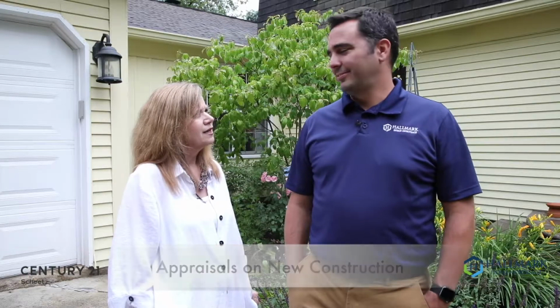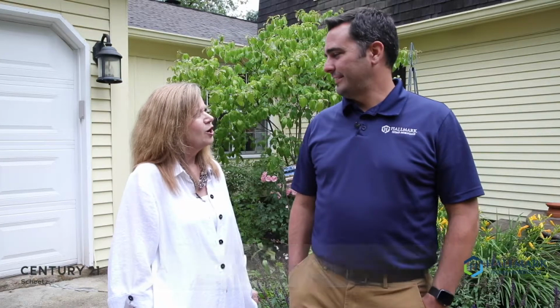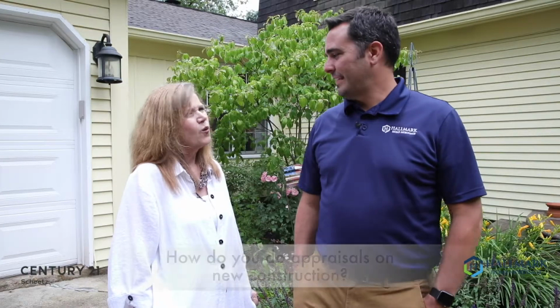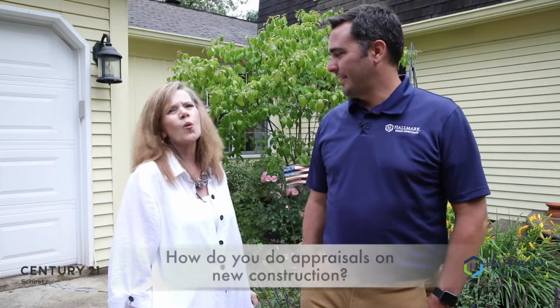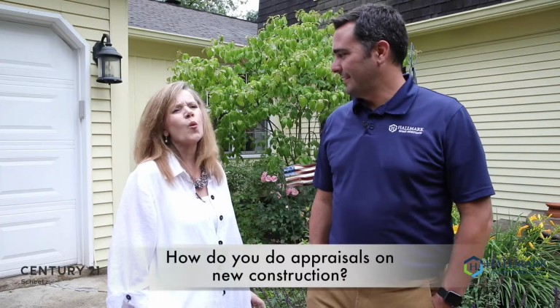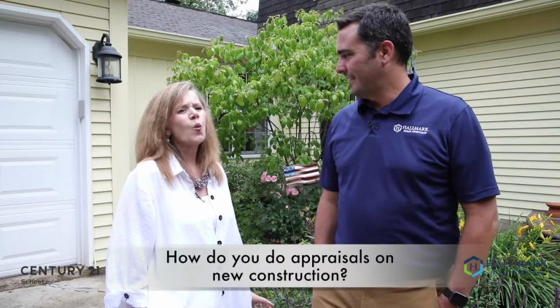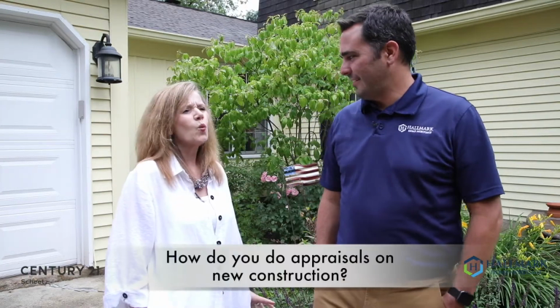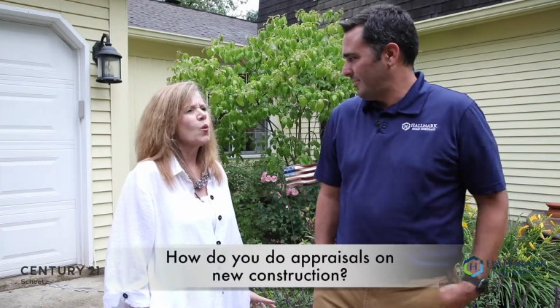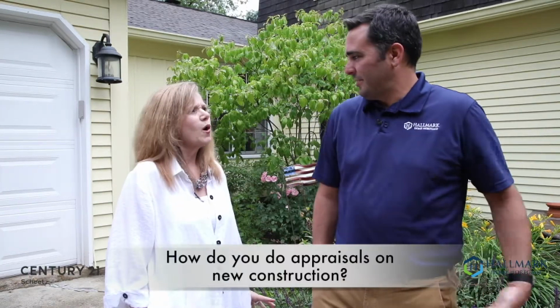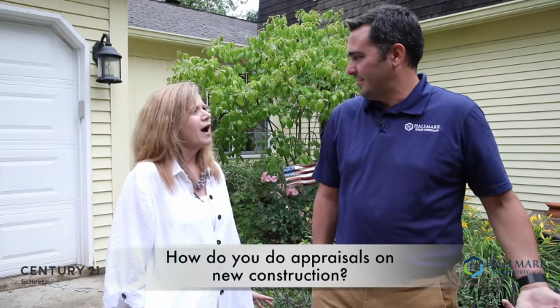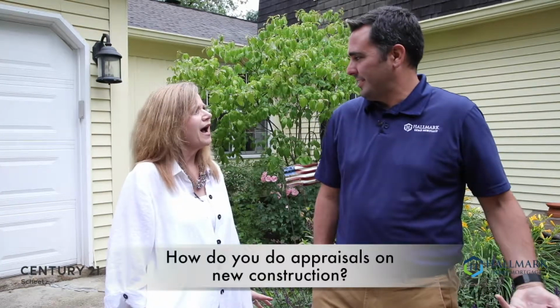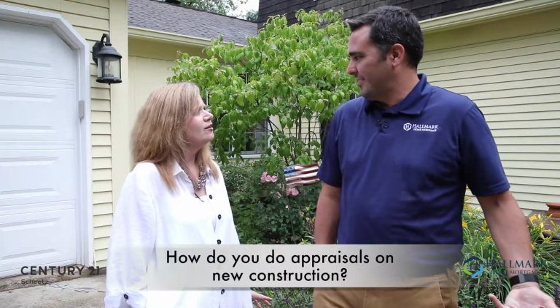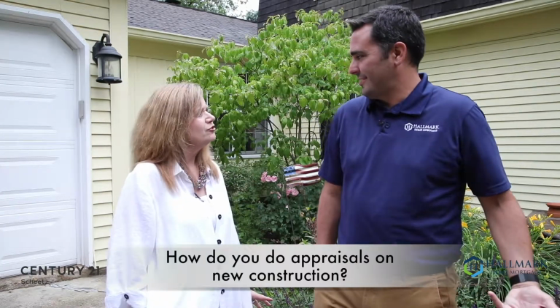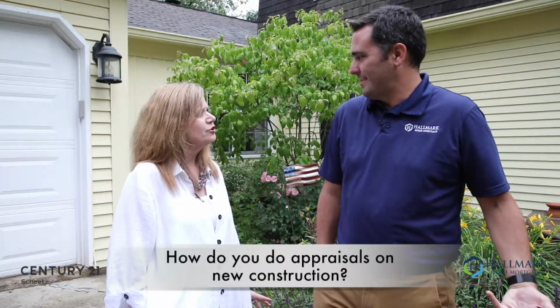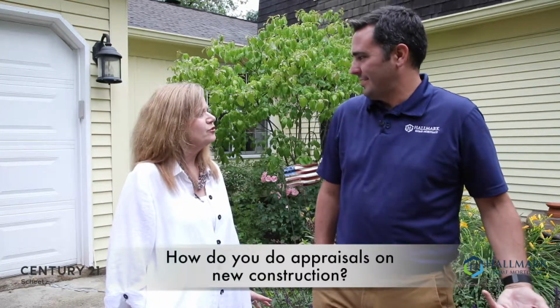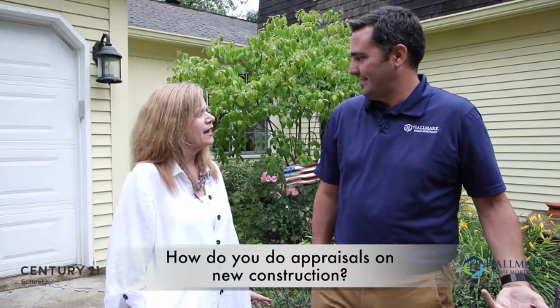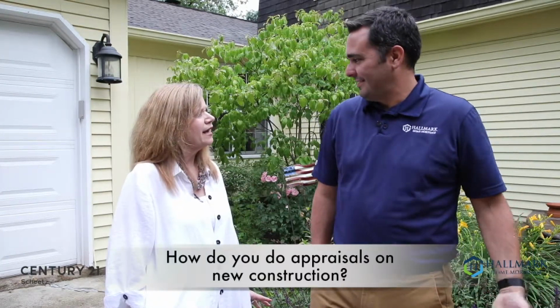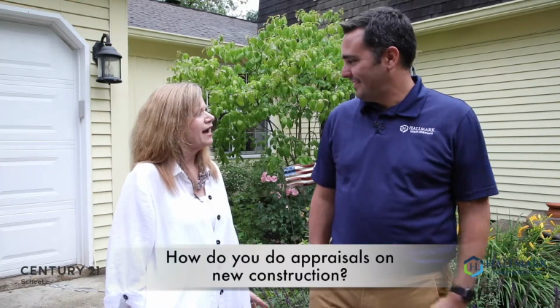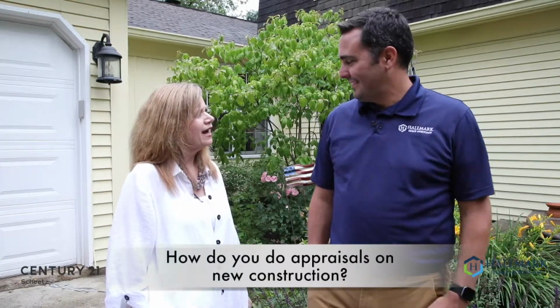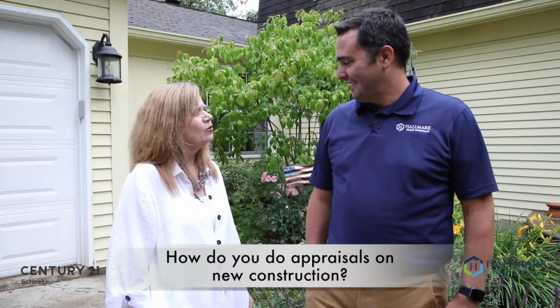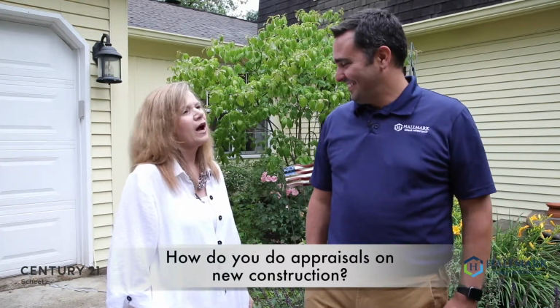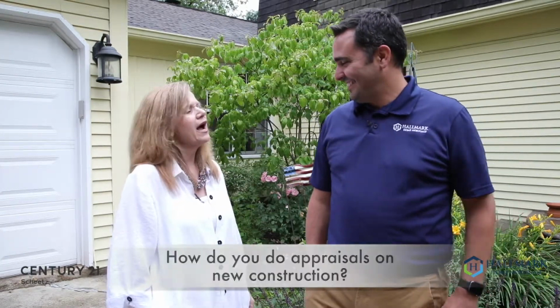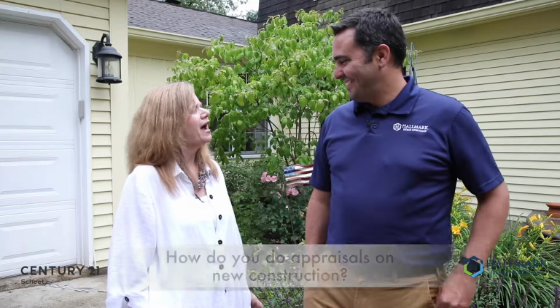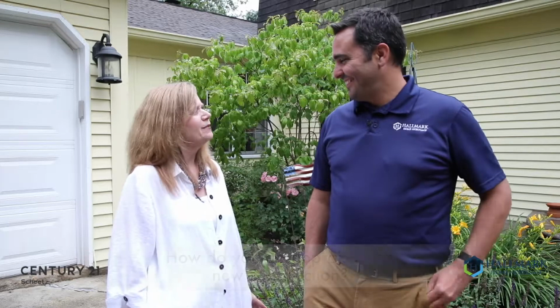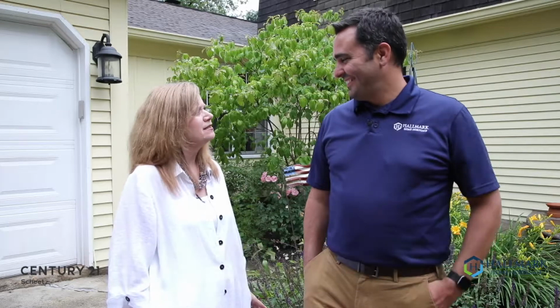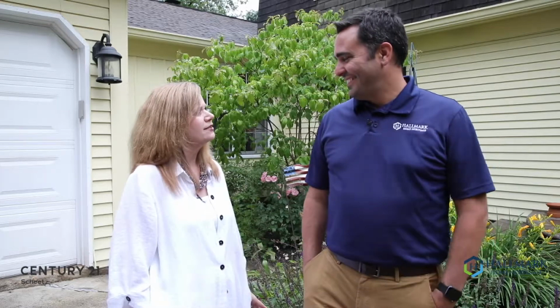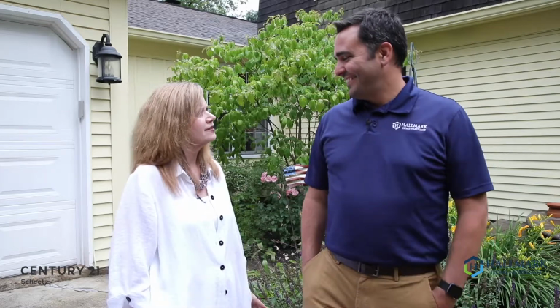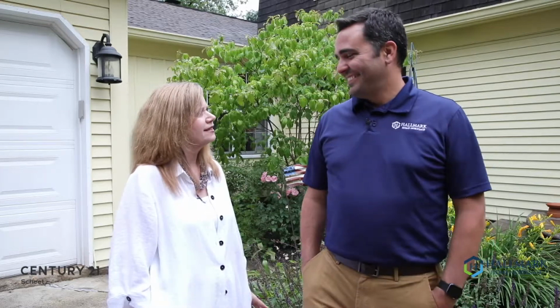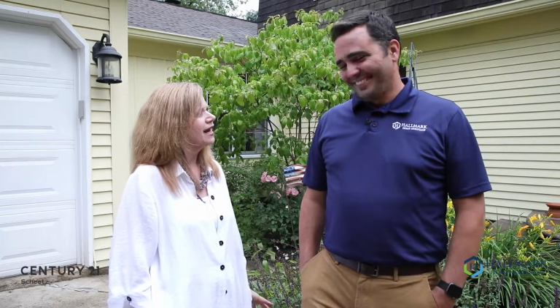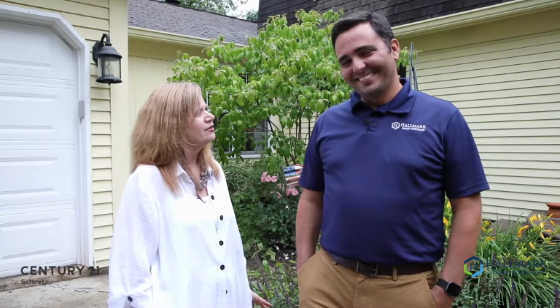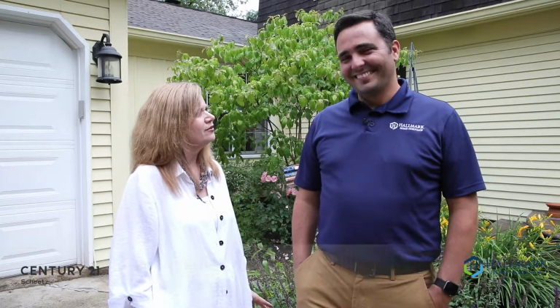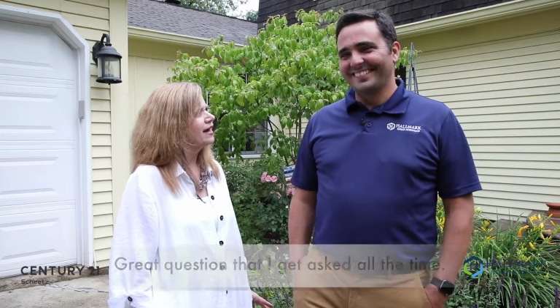Fun topic! How do they do an appraisal for a house that's not built? Seriously, how do you do that?